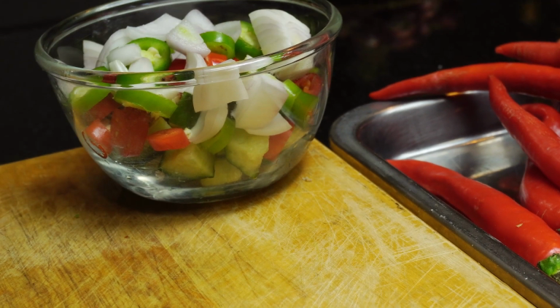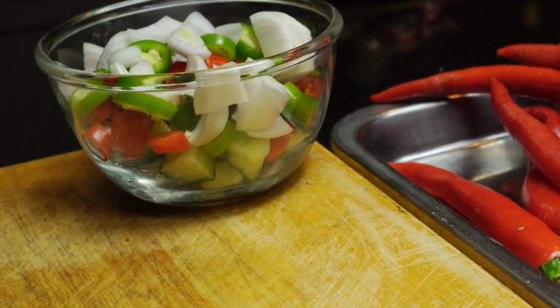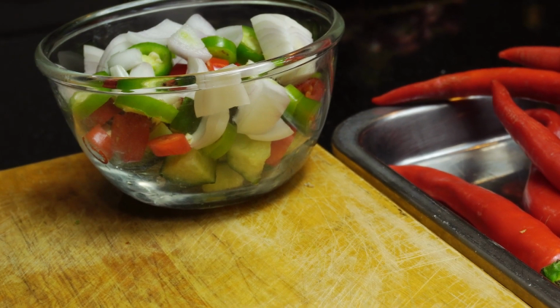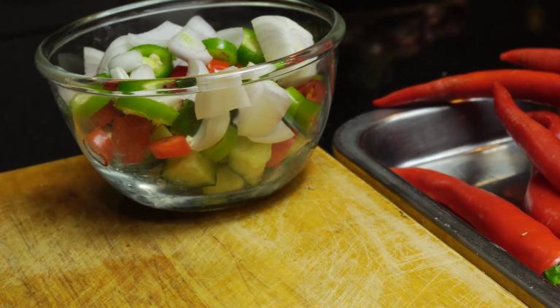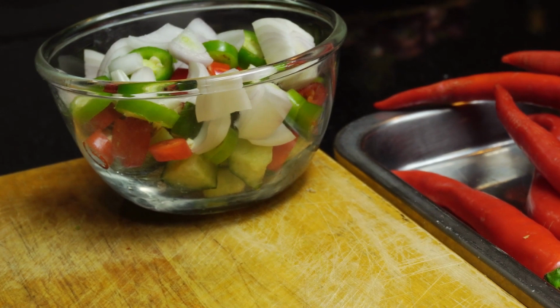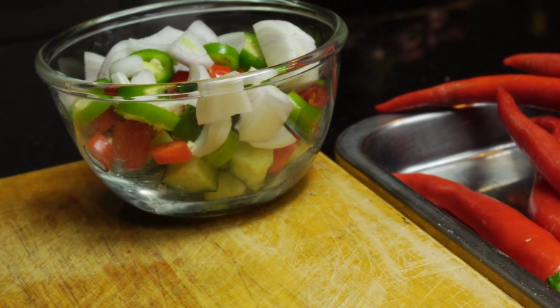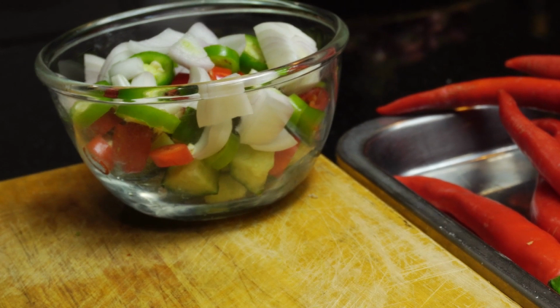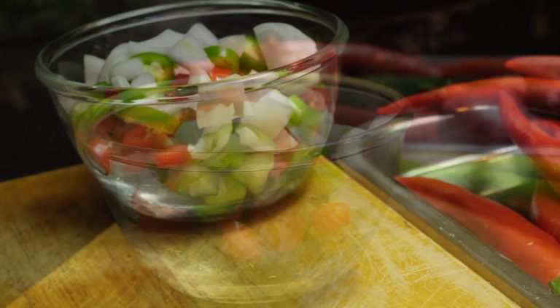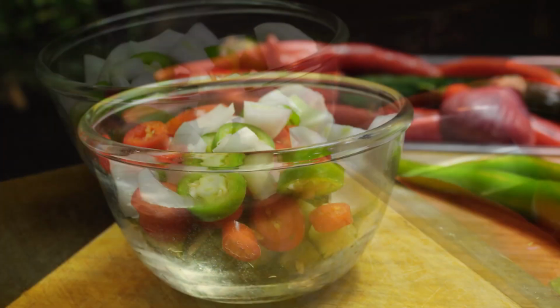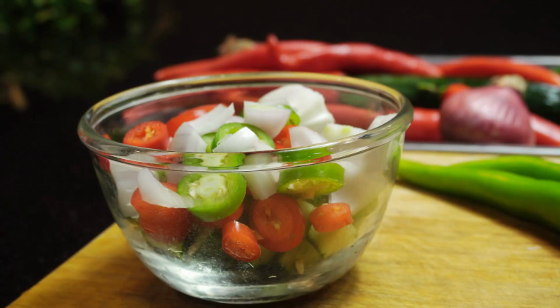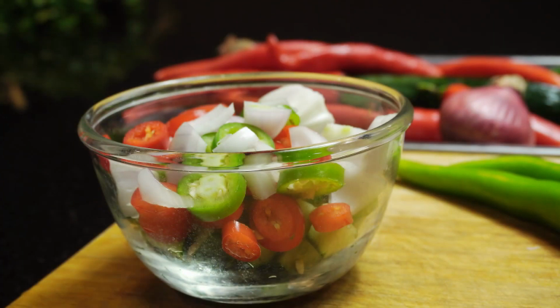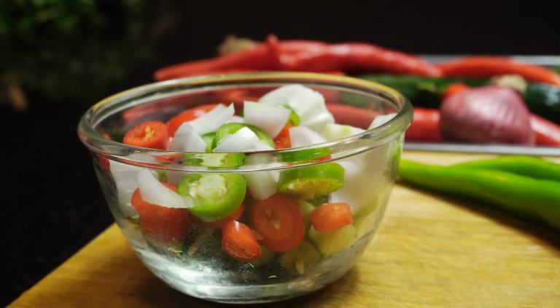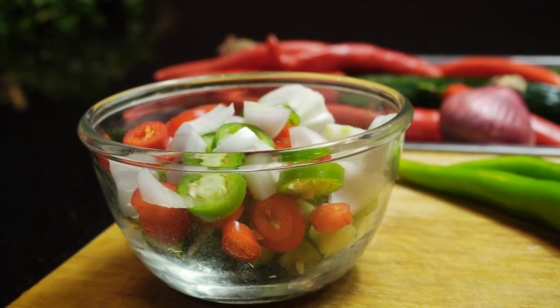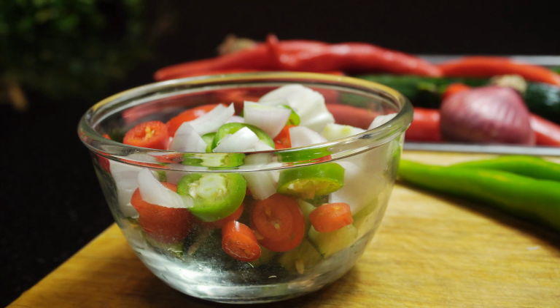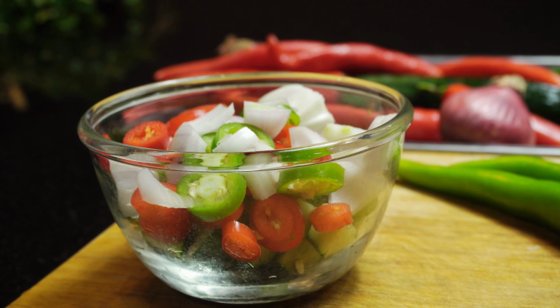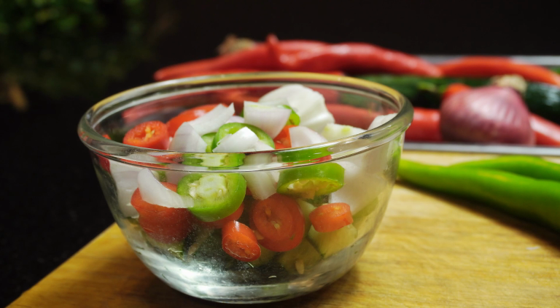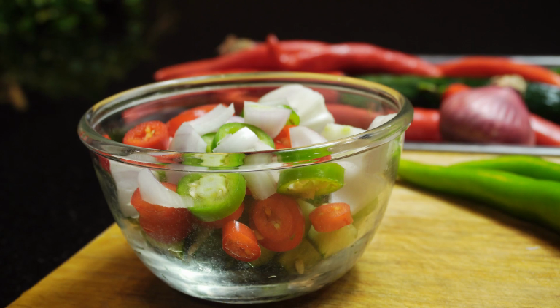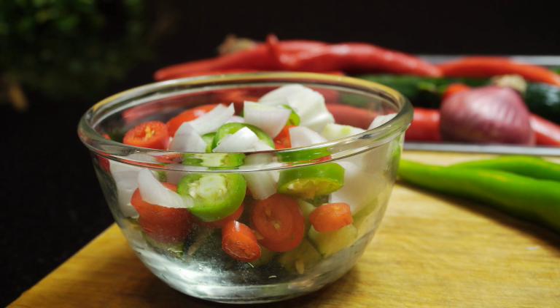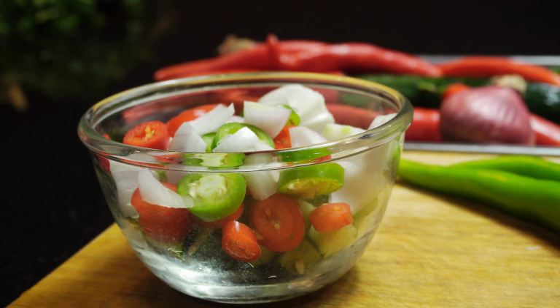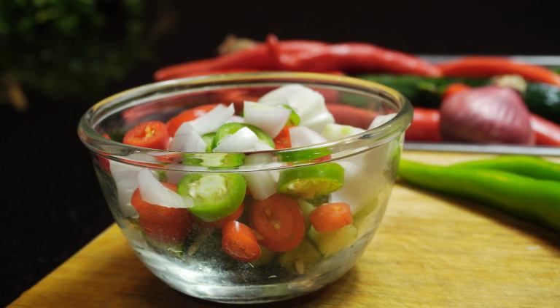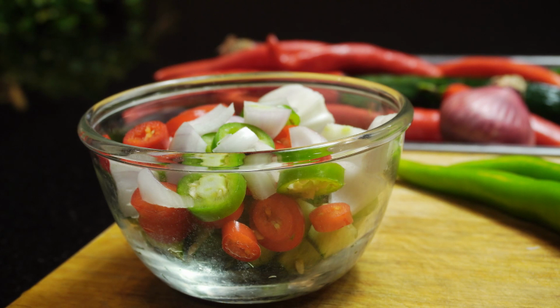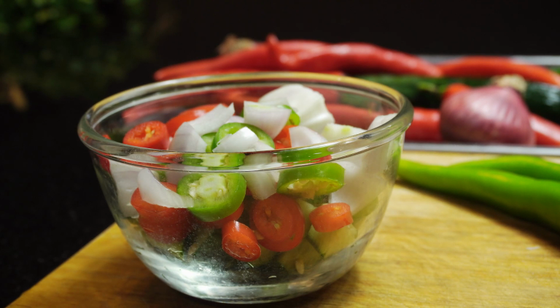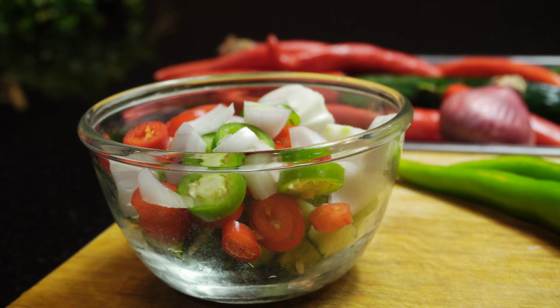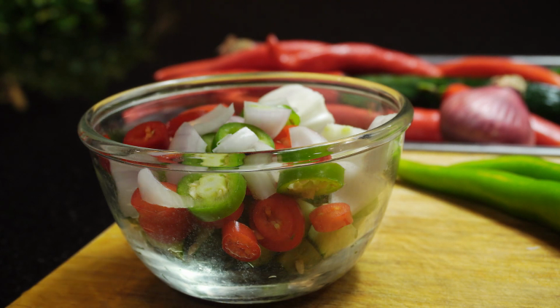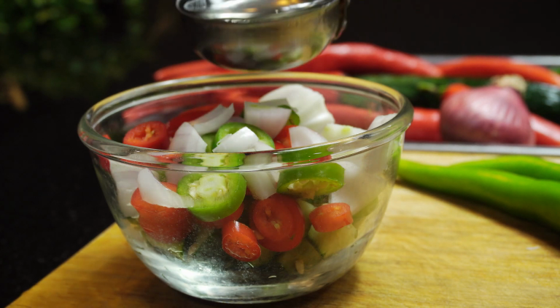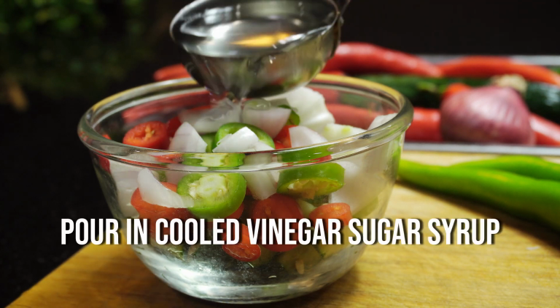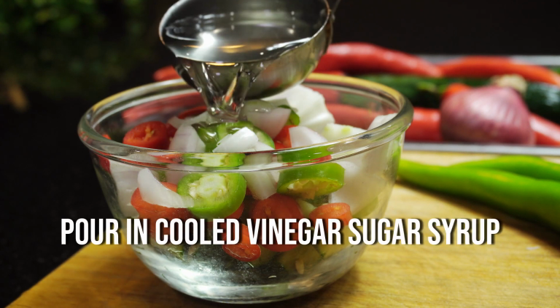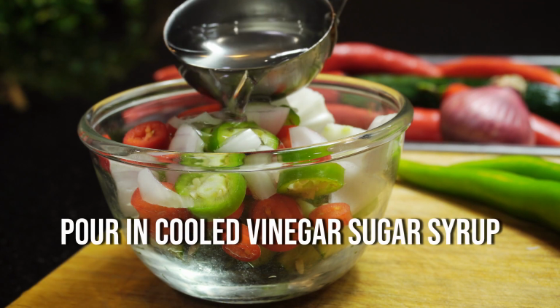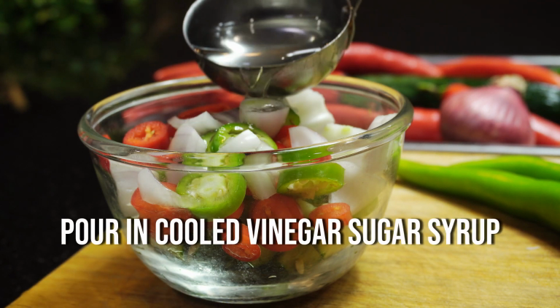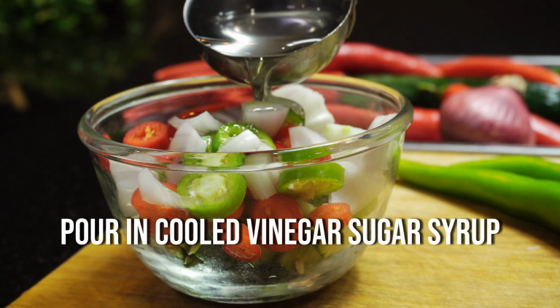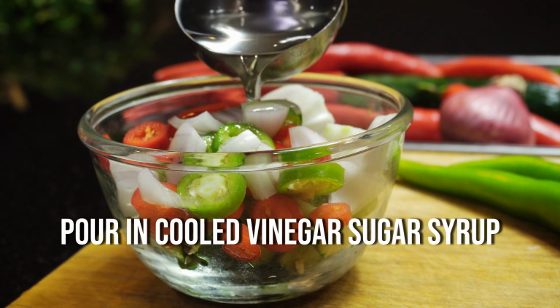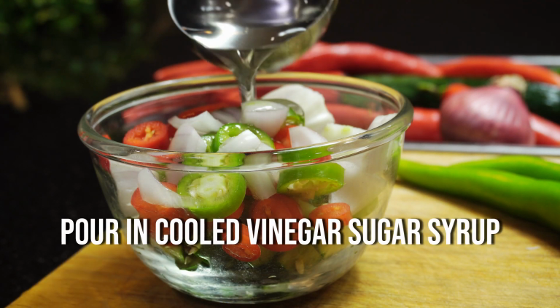Then all we've got to do is pour over our vinegar sugar mixture, and this is ready to eat straight away.